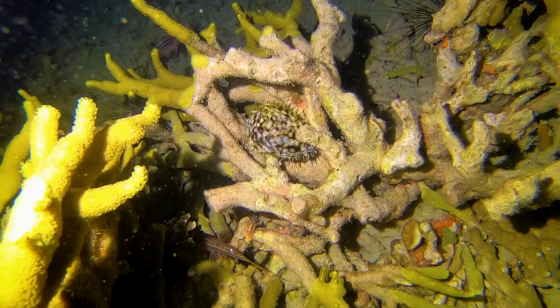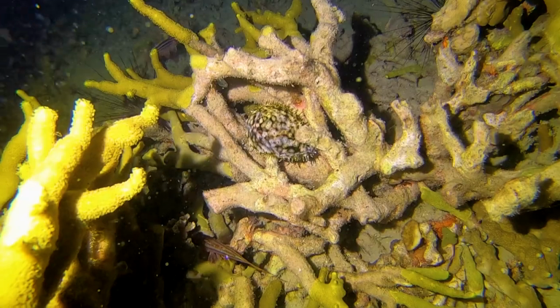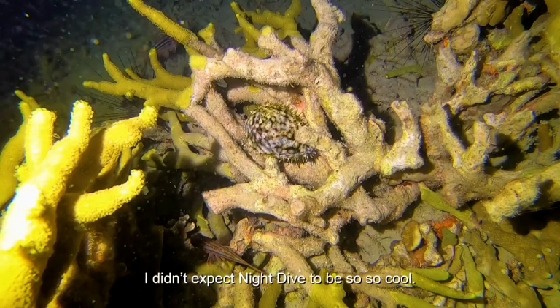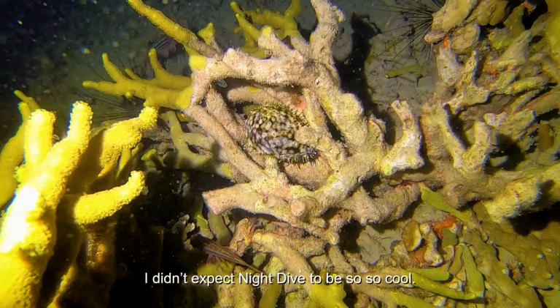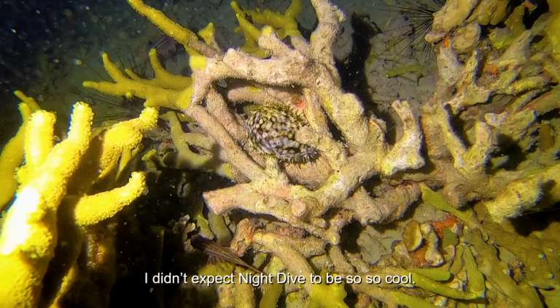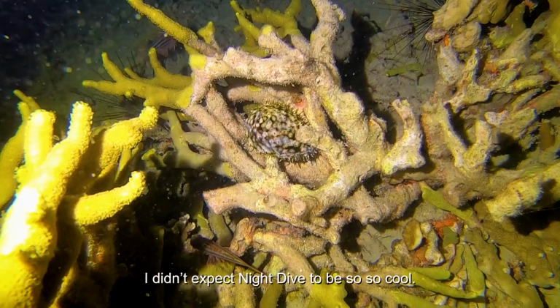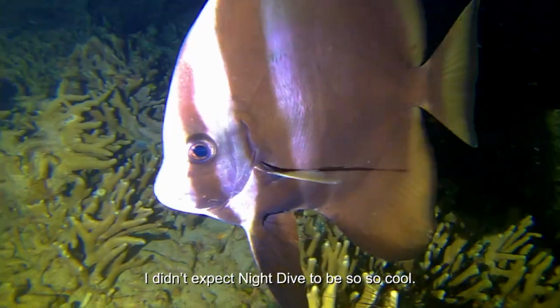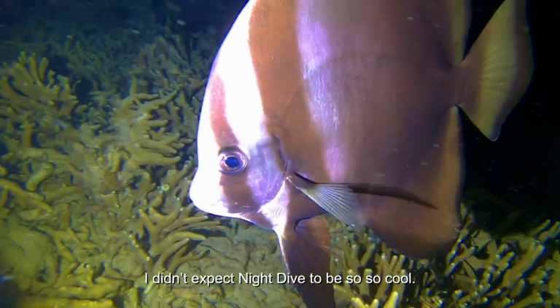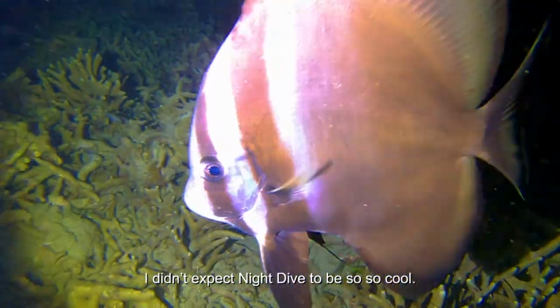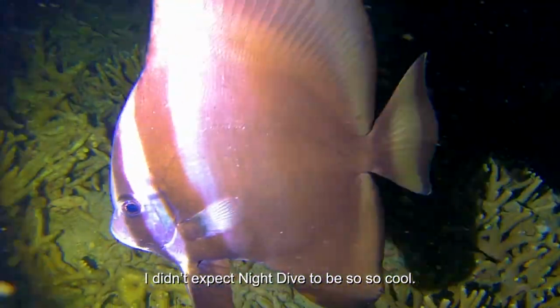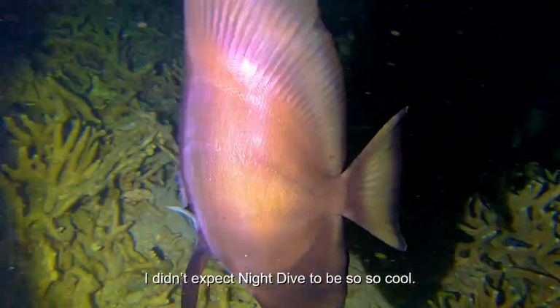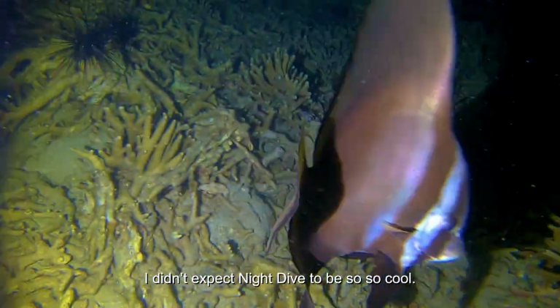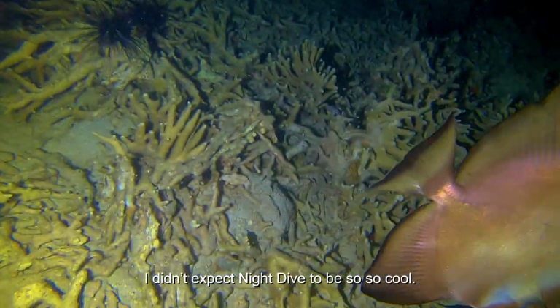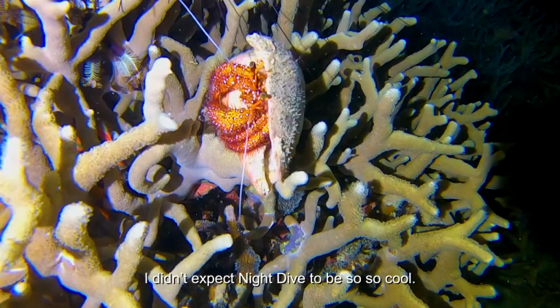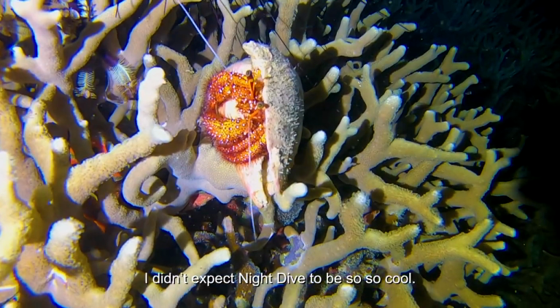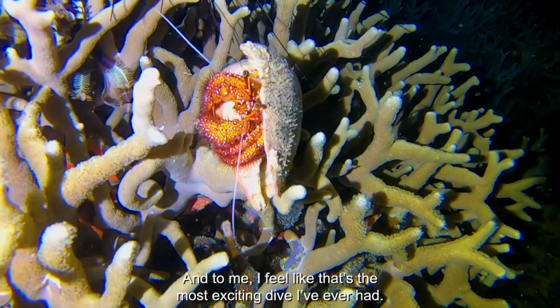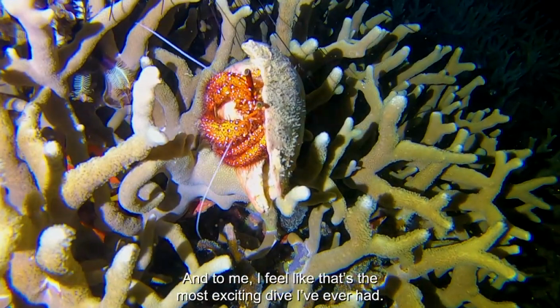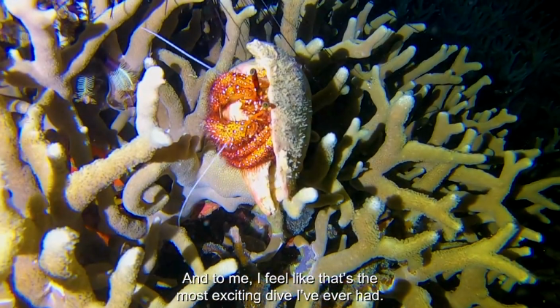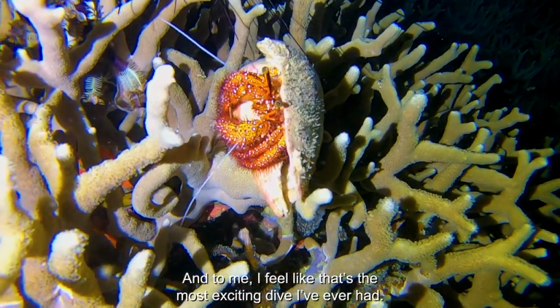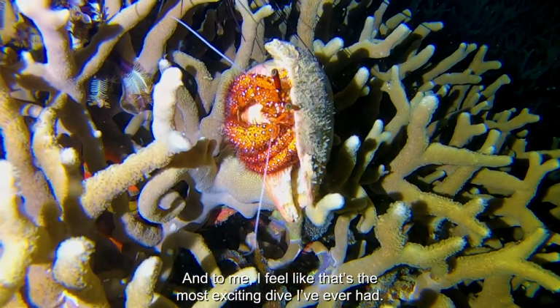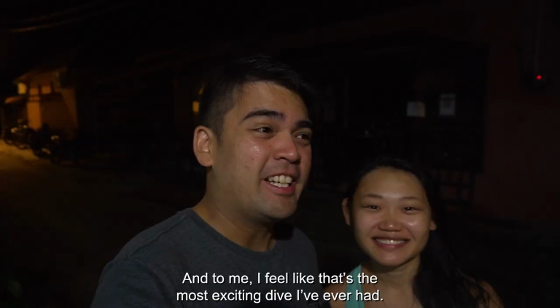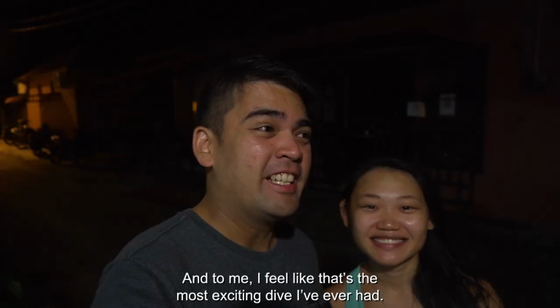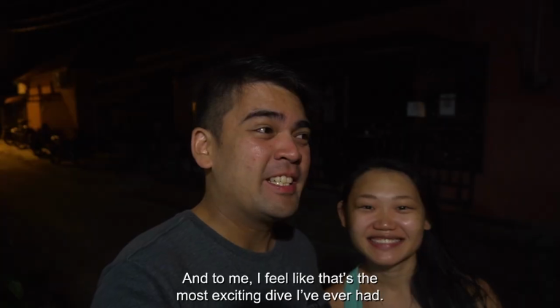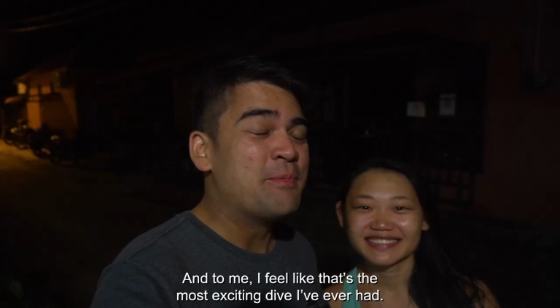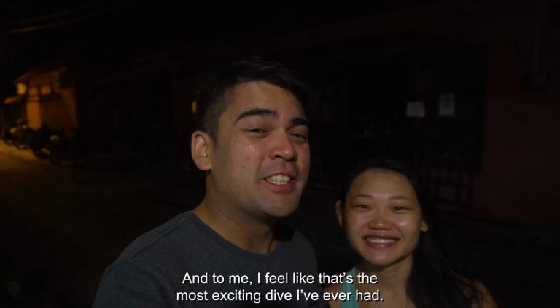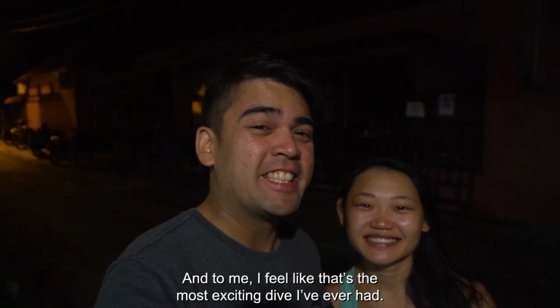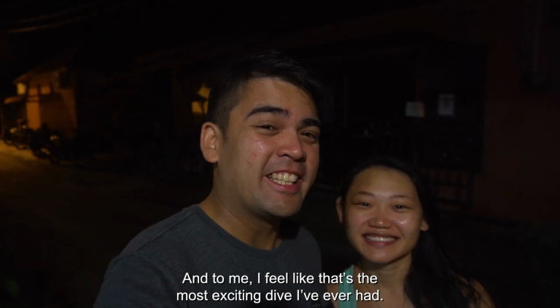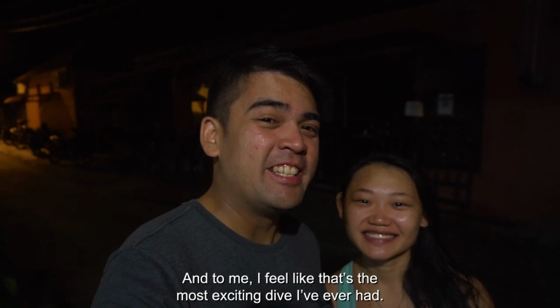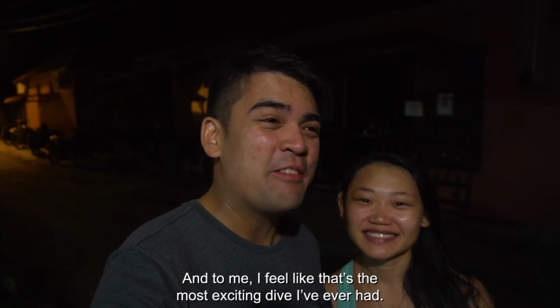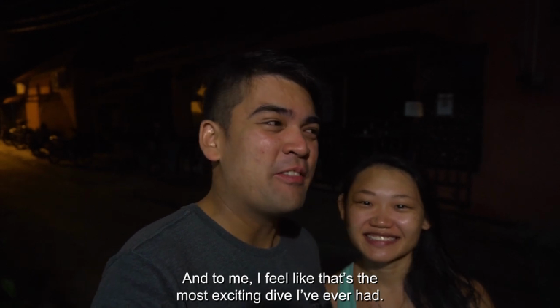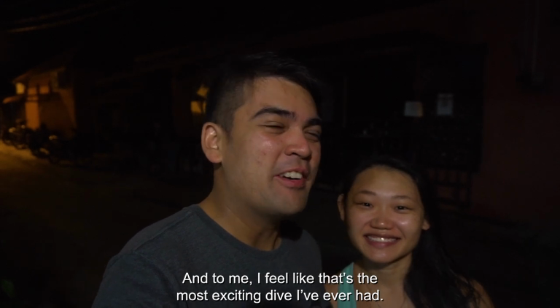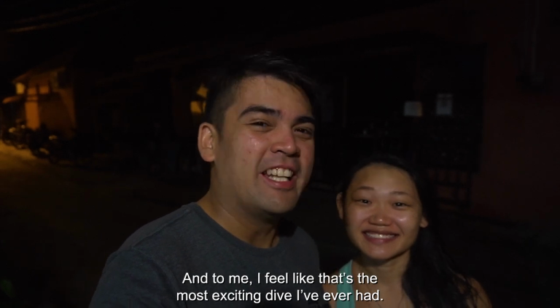I didn't expect the night dive to be so cool, and to me I feel like that's the most exciting dive I've ever had.